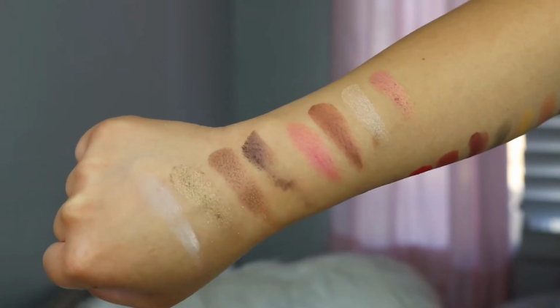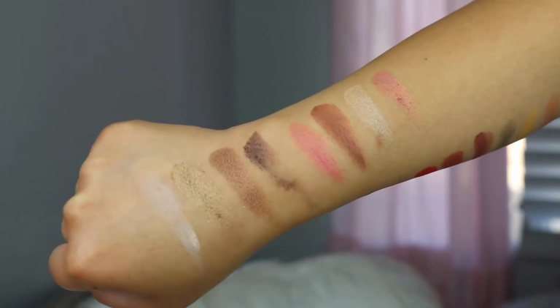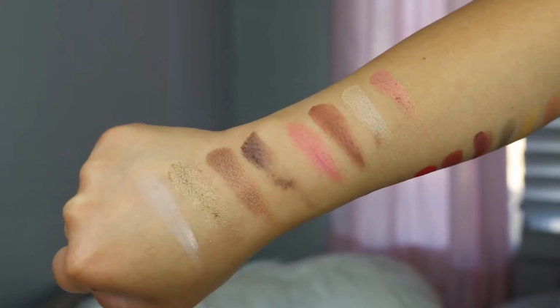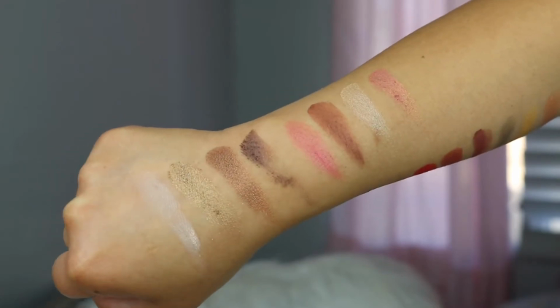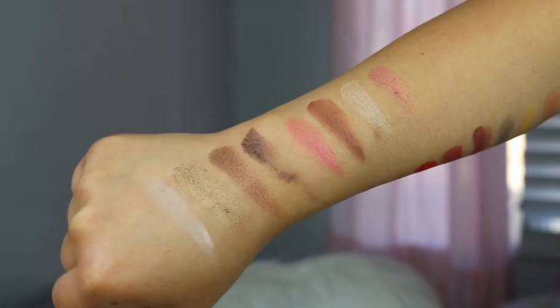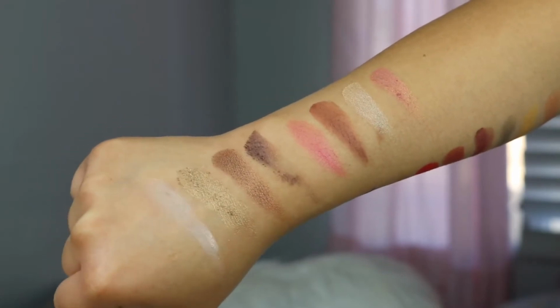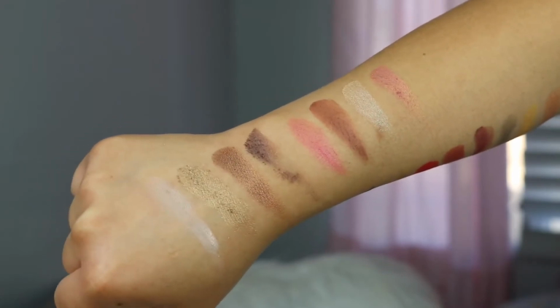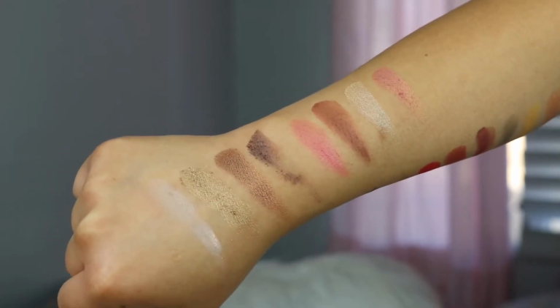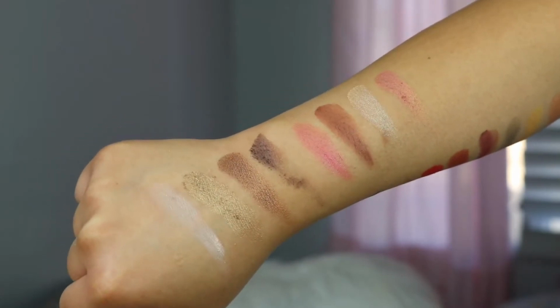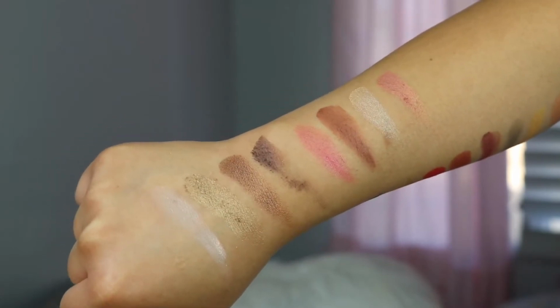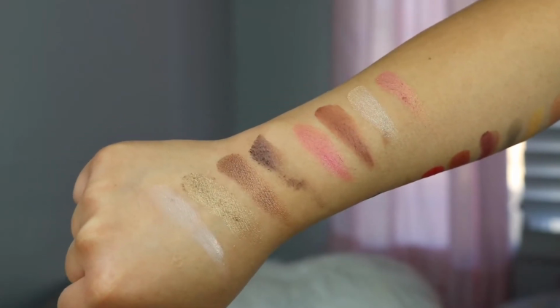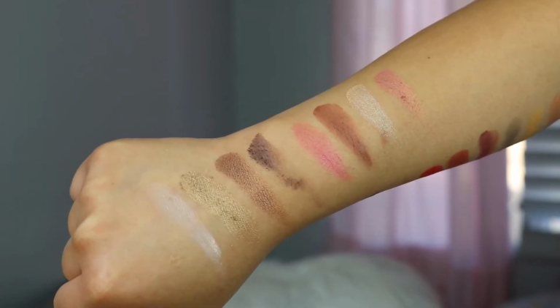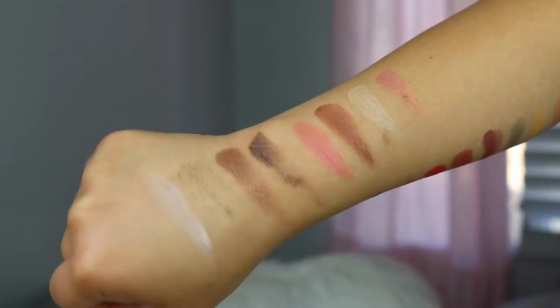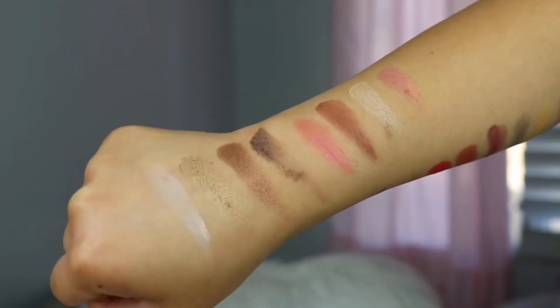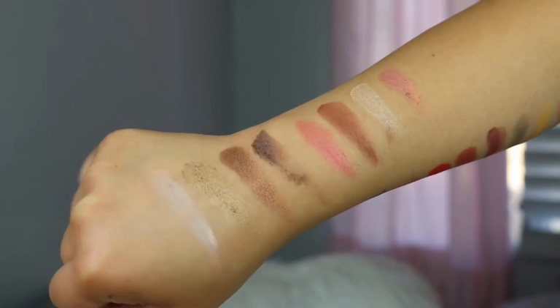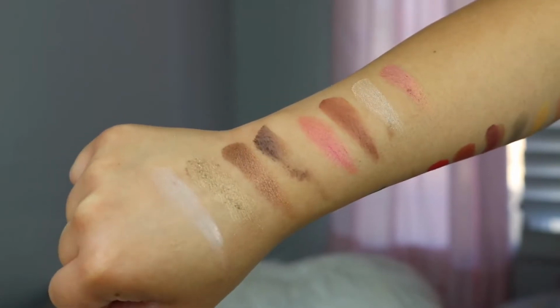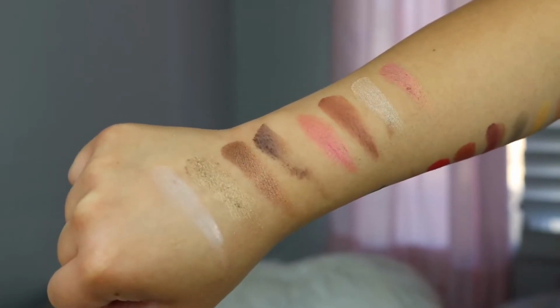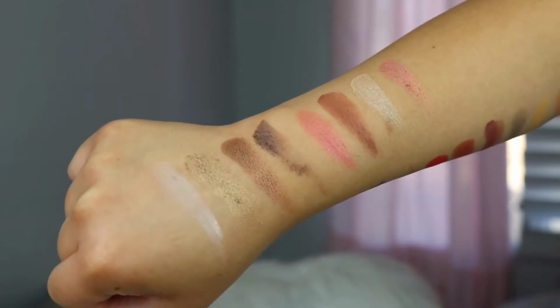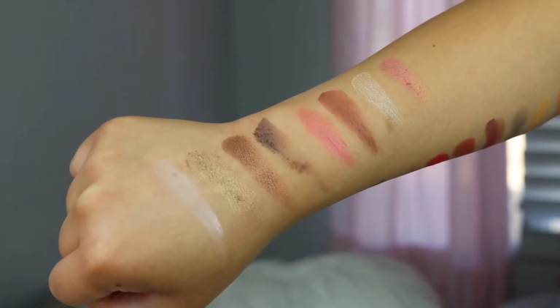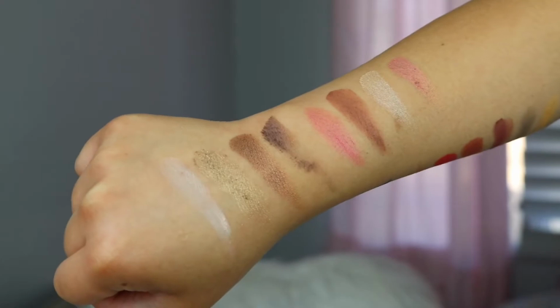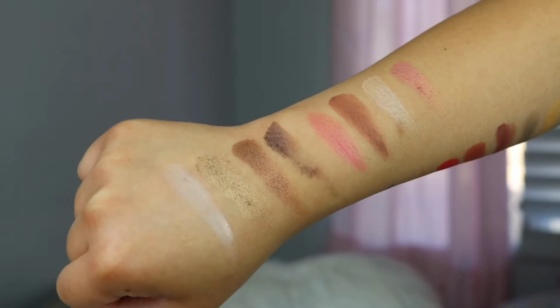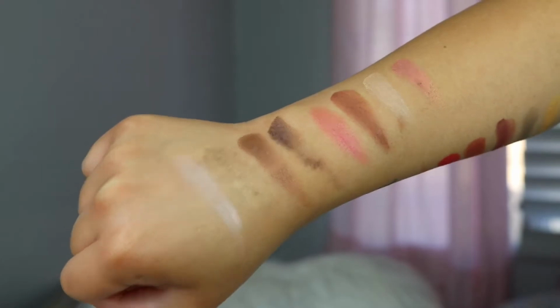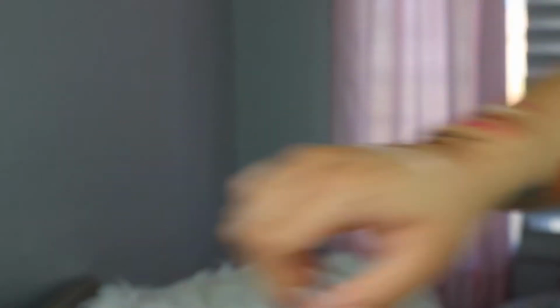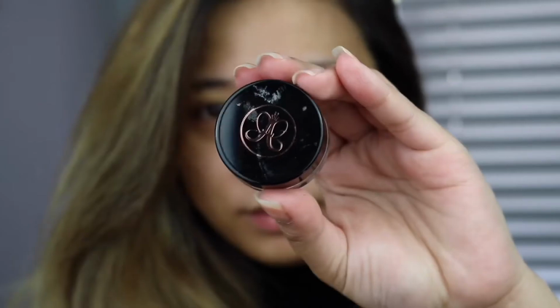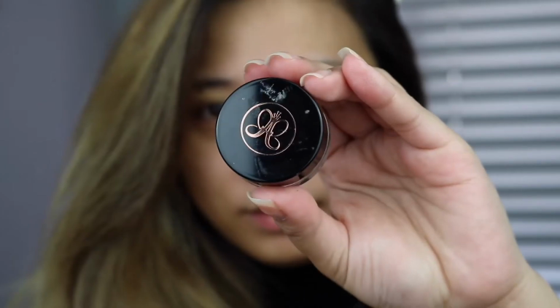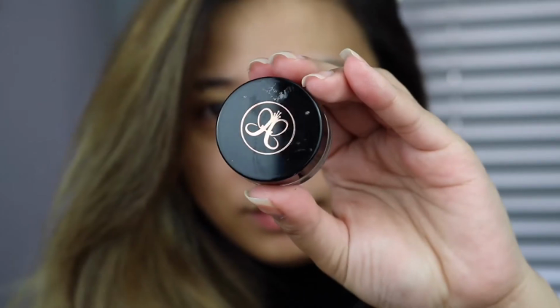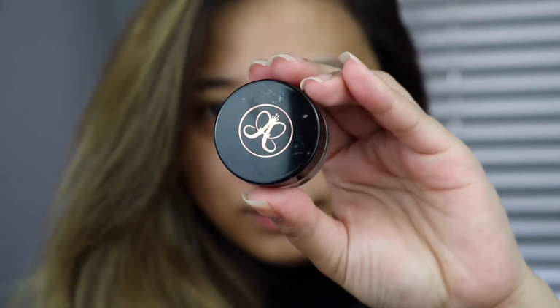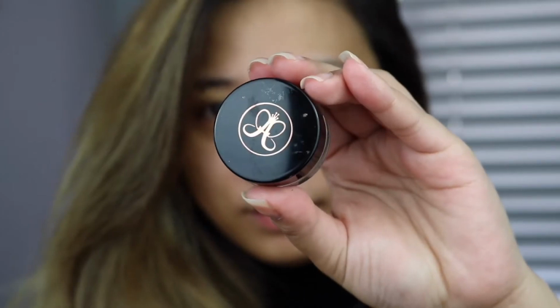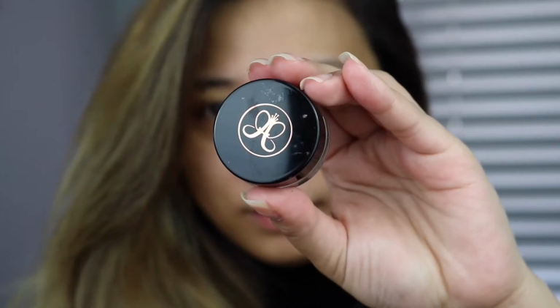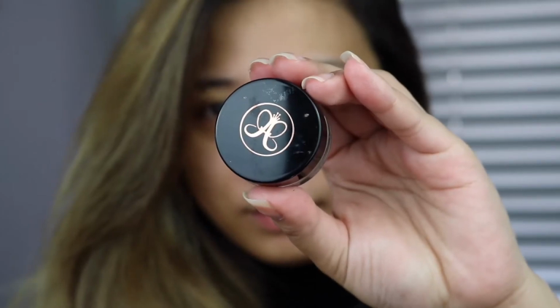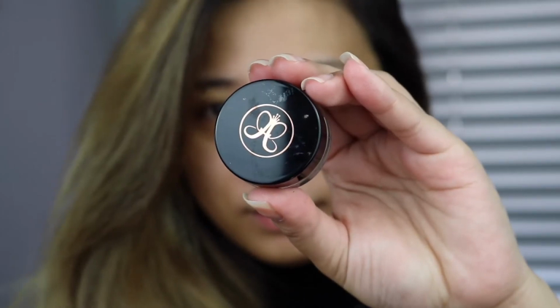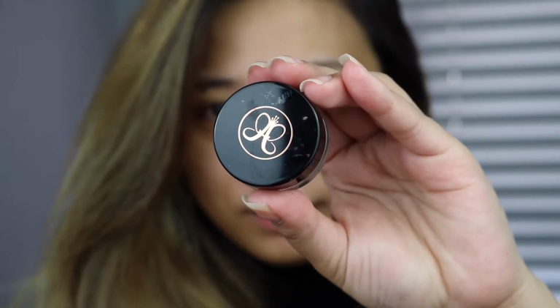So if you guys are new here, I really do not put anything on the back of my hand — it's just my bare skin and I just swatched it one time.